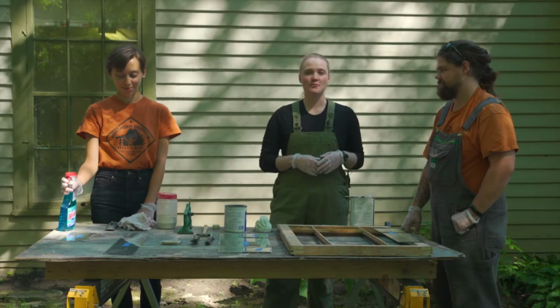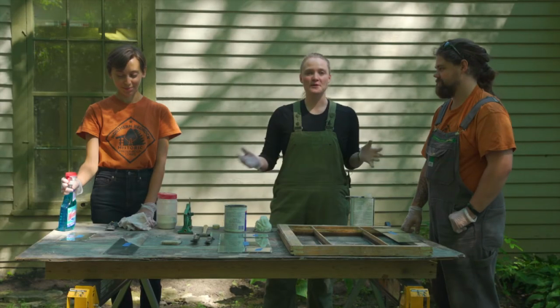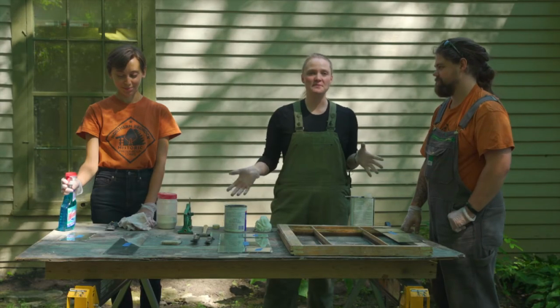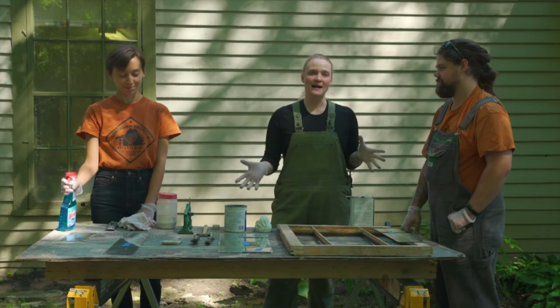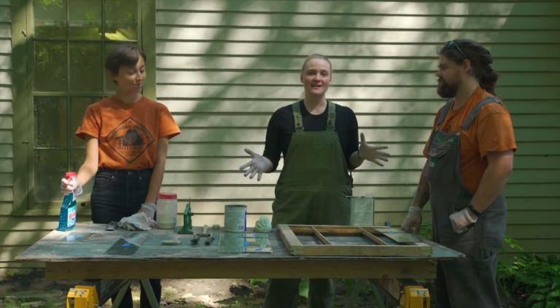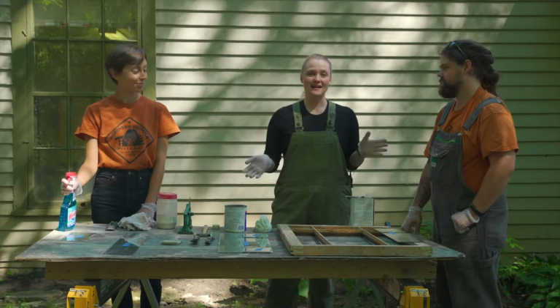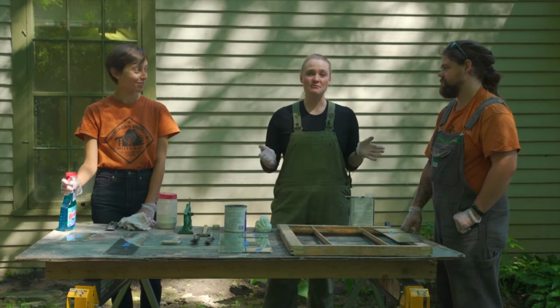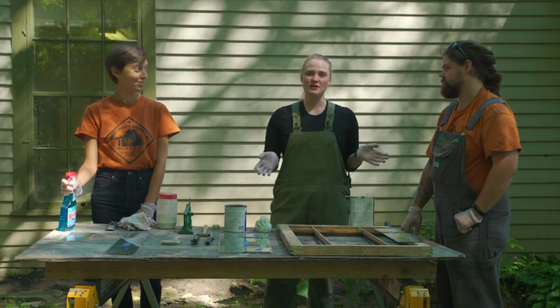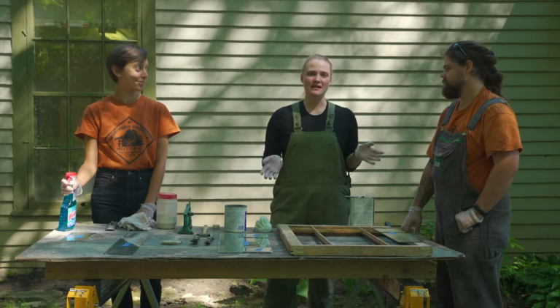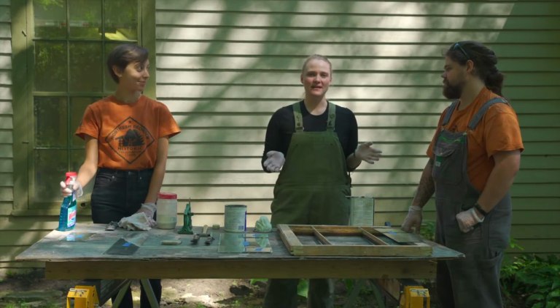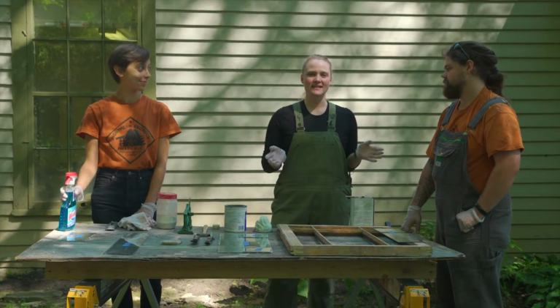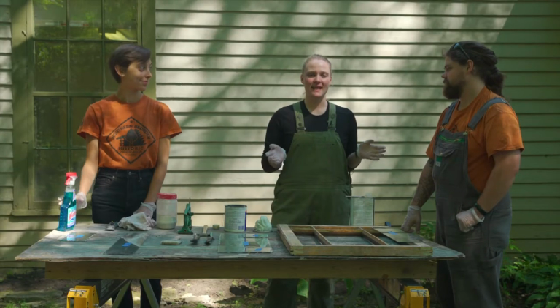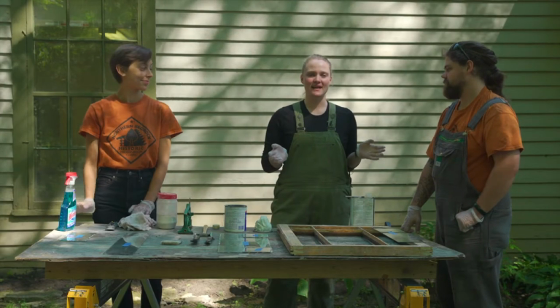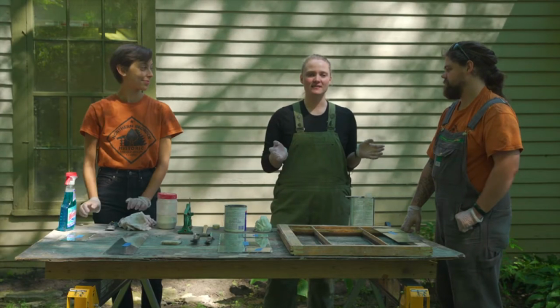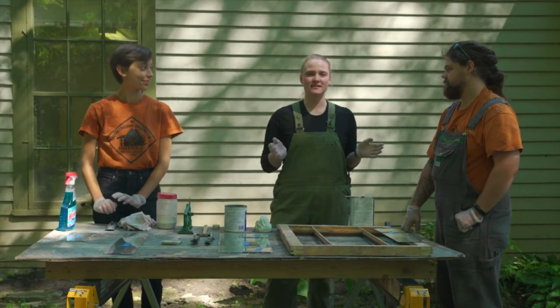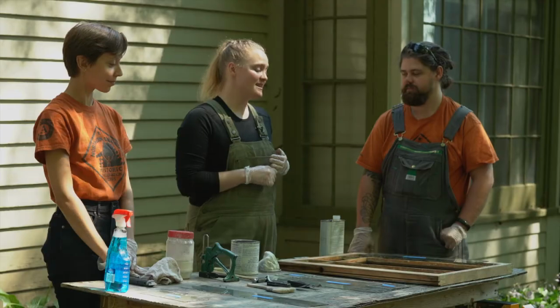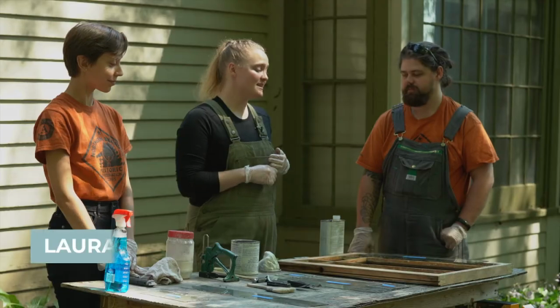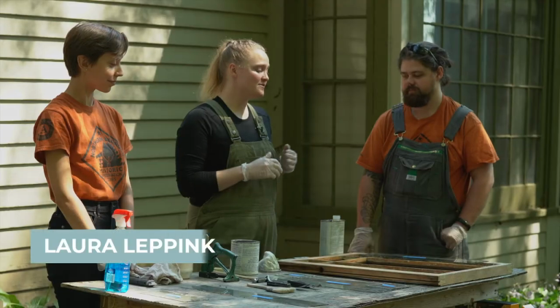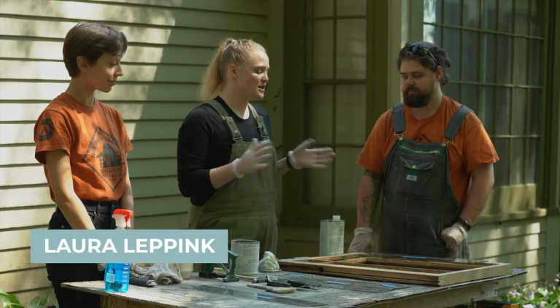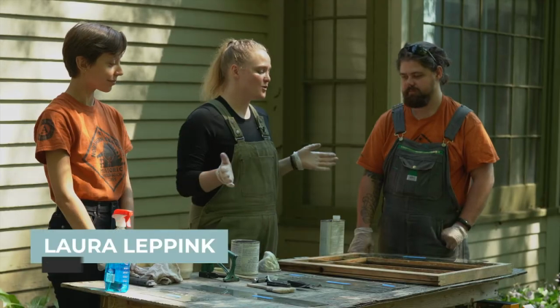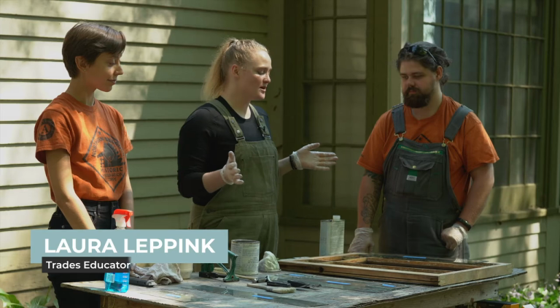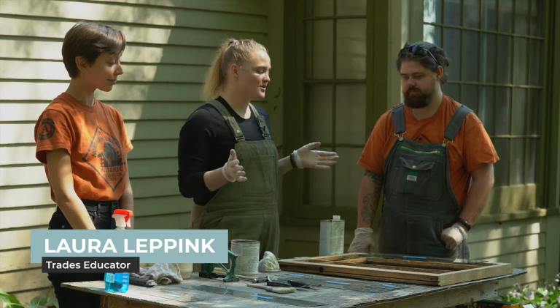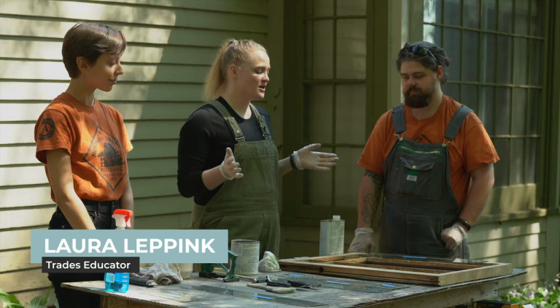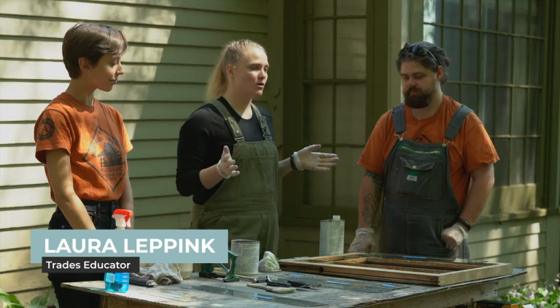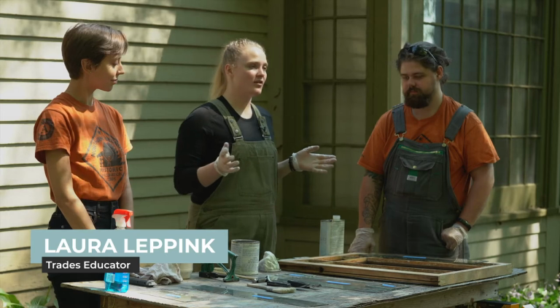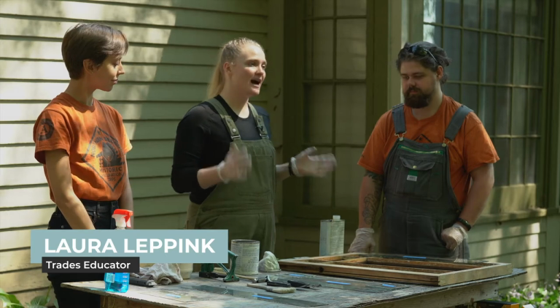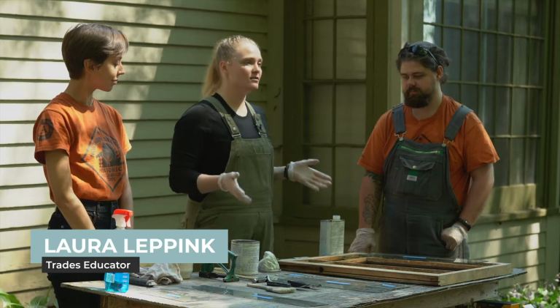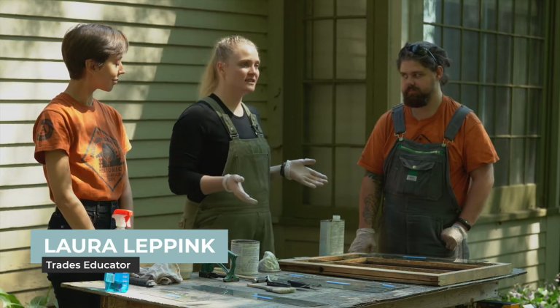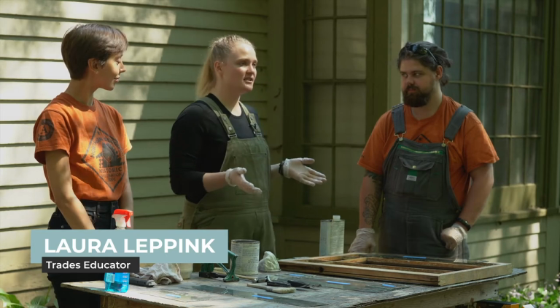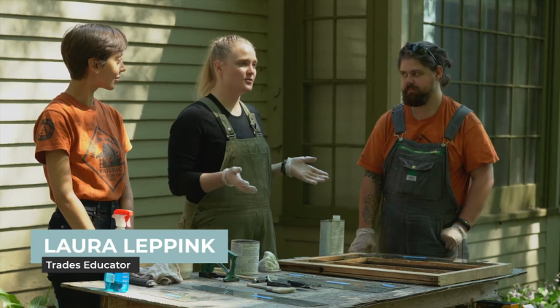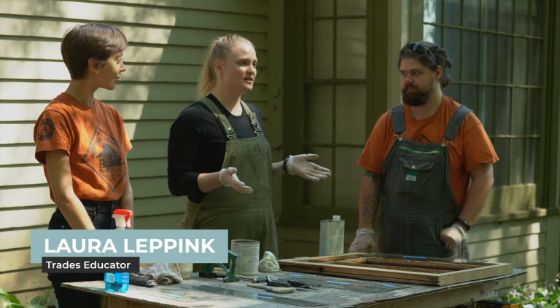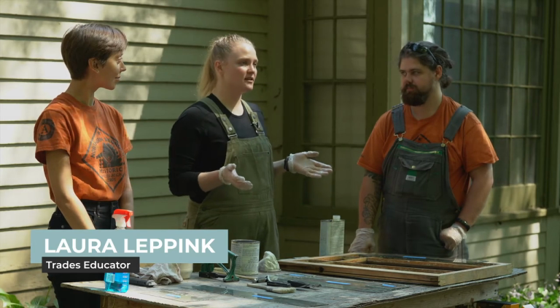Welcome back. I'm Laura Leppink and in this video we are going to go over how to glaze your windows.